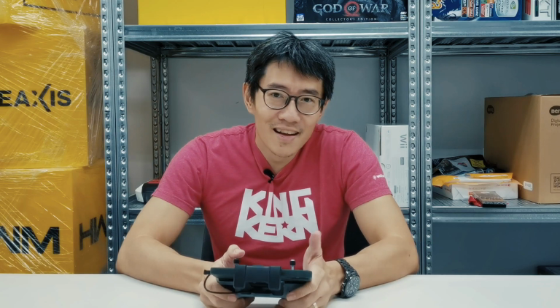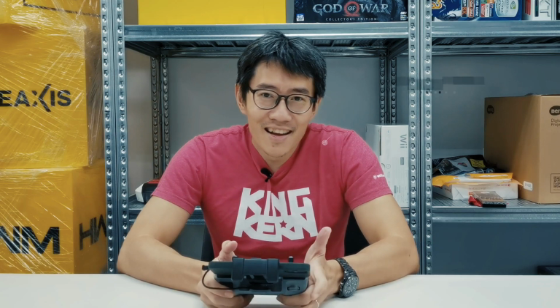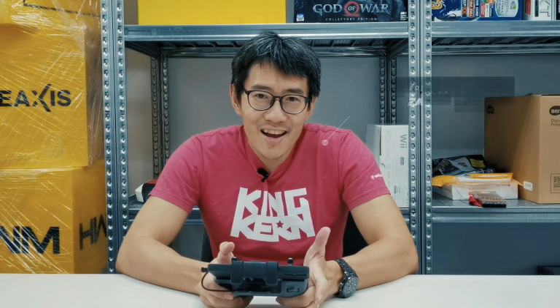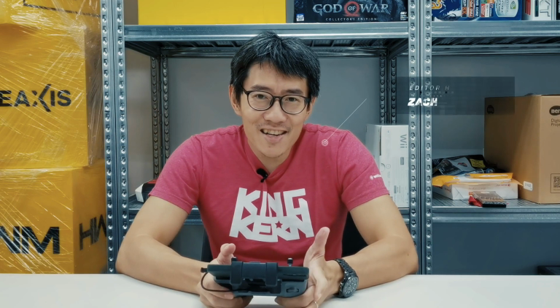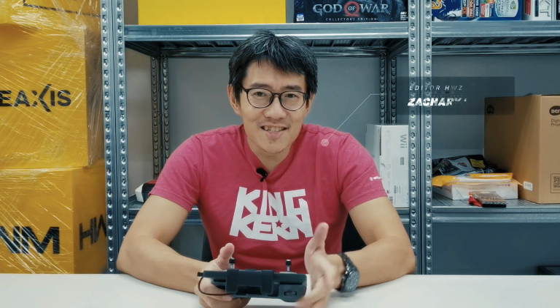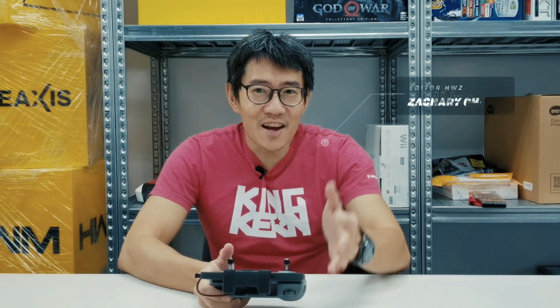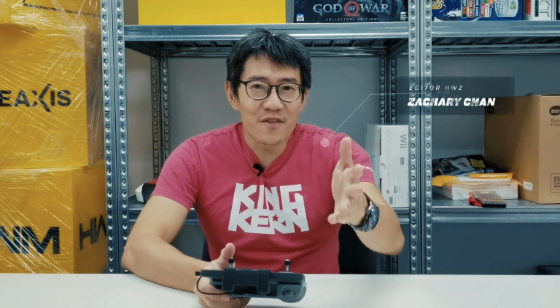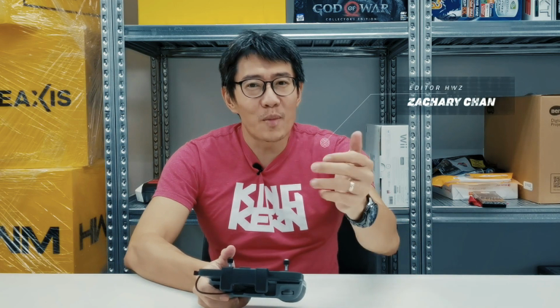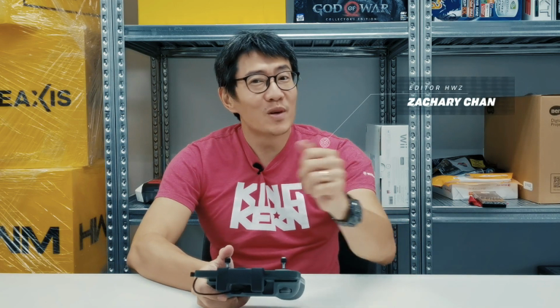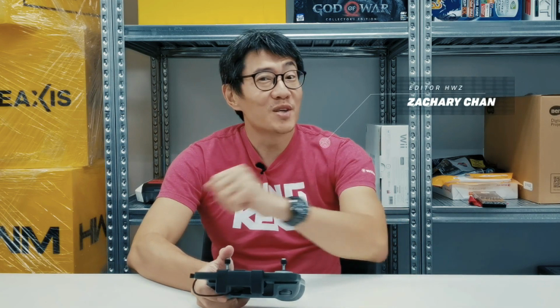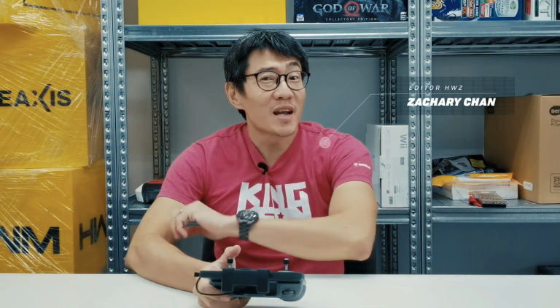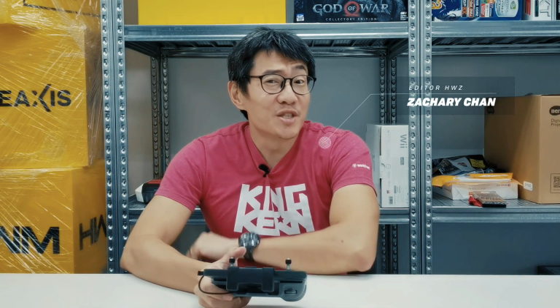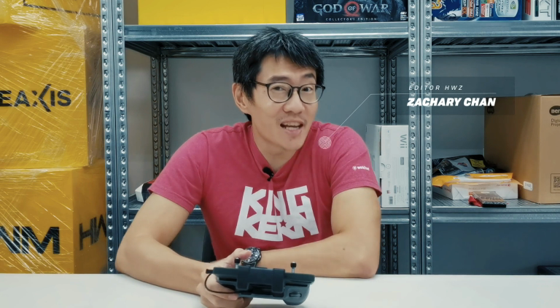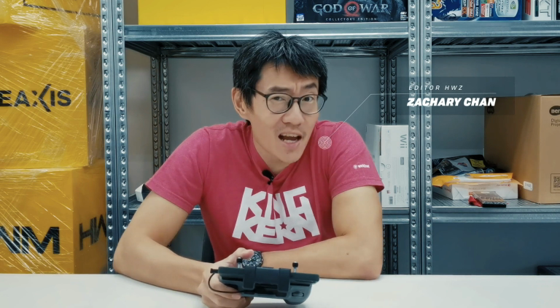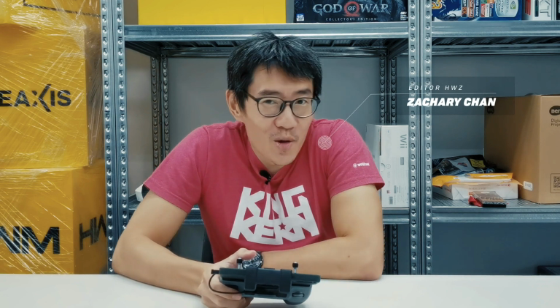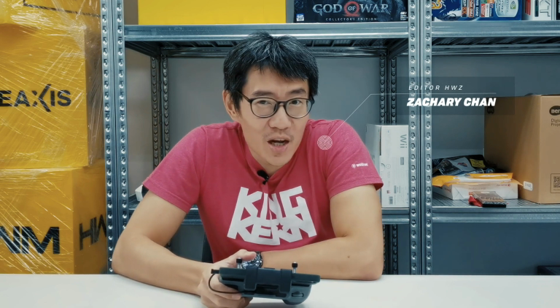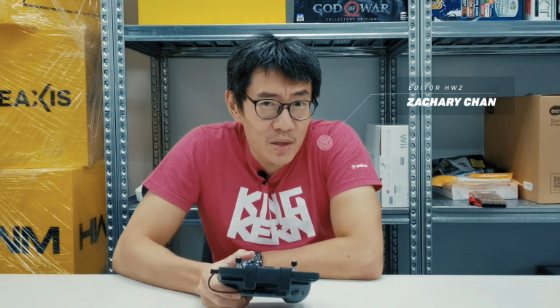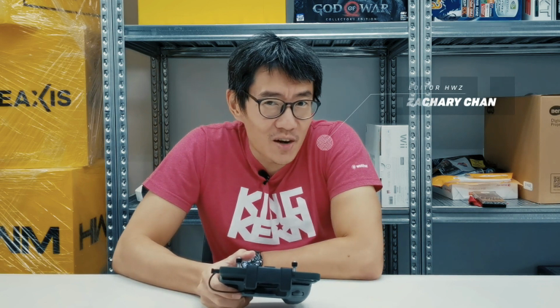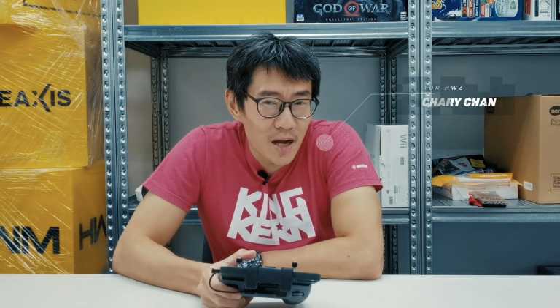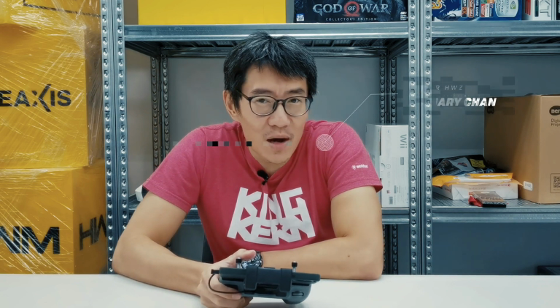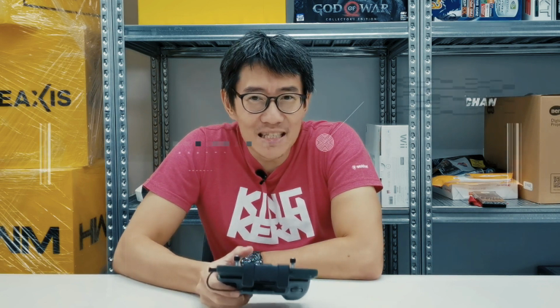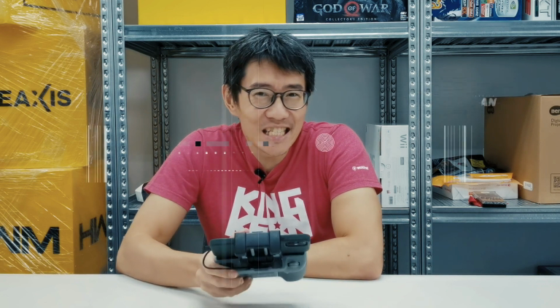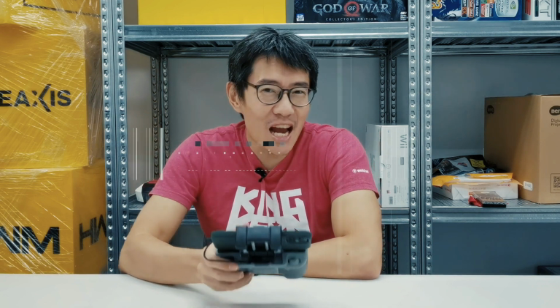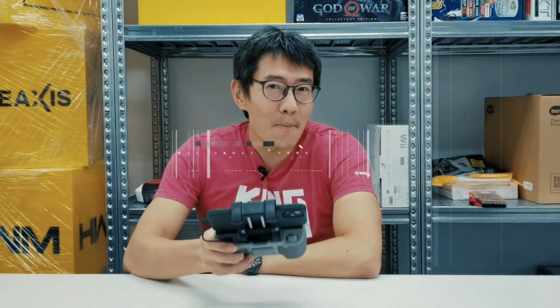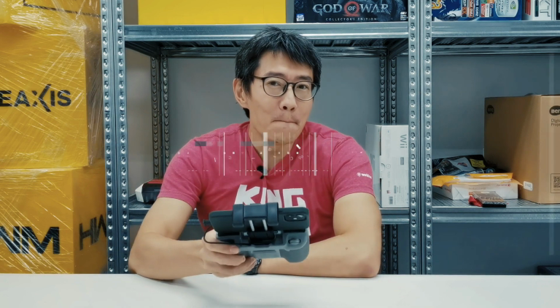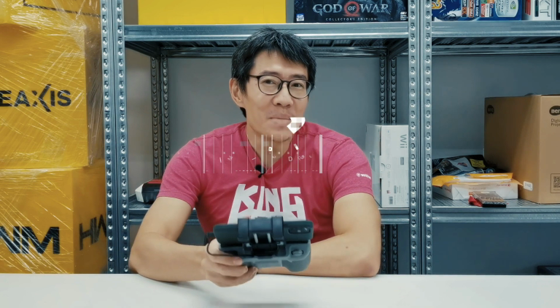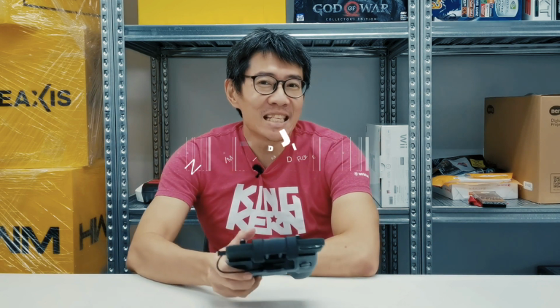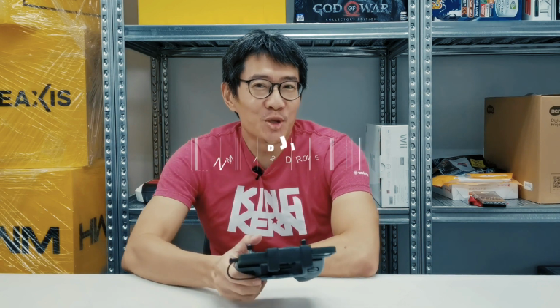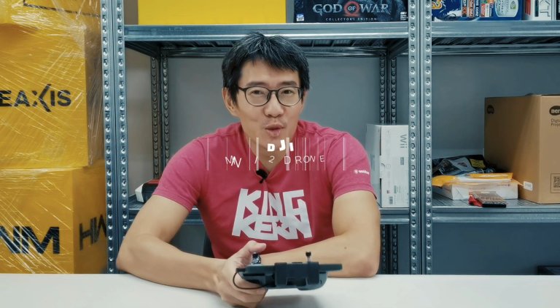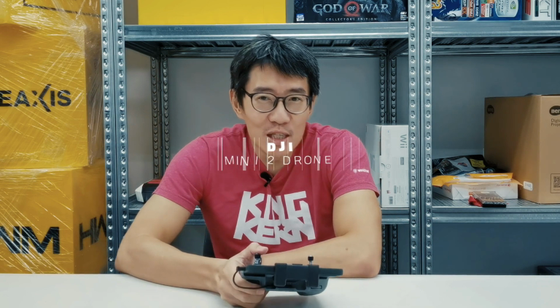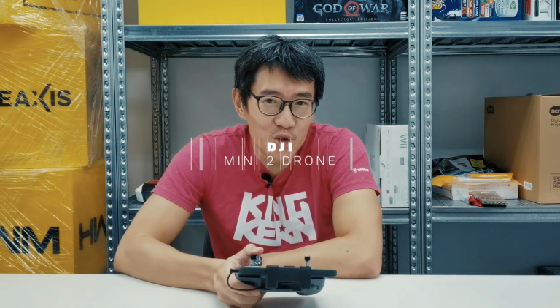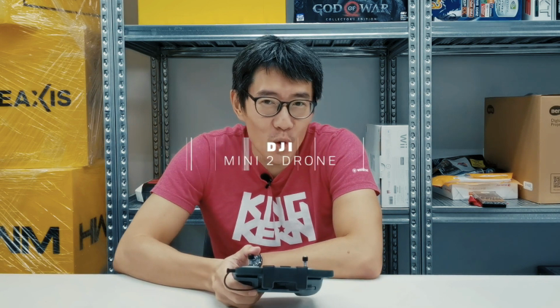Hey guys, it's Zachary from HardwareZone and today we're going to be talking about the DJI Mini 2 Drone.